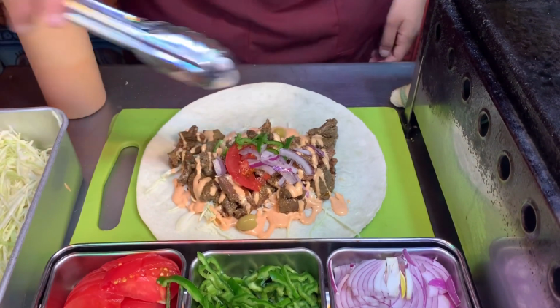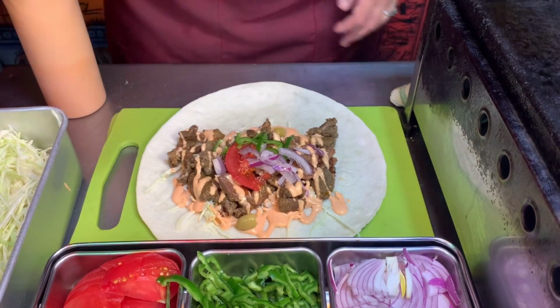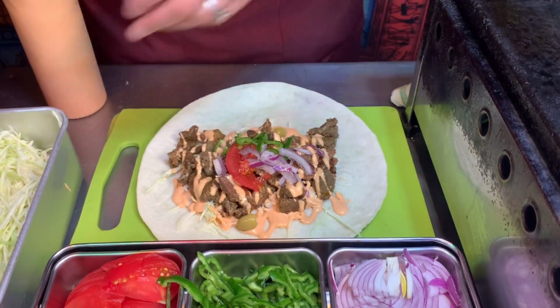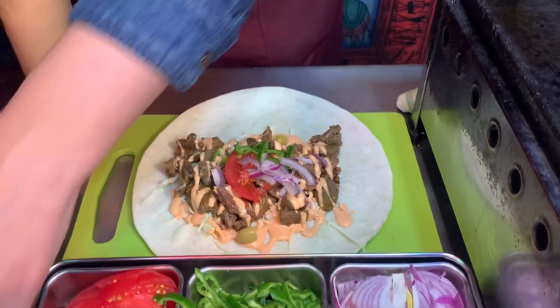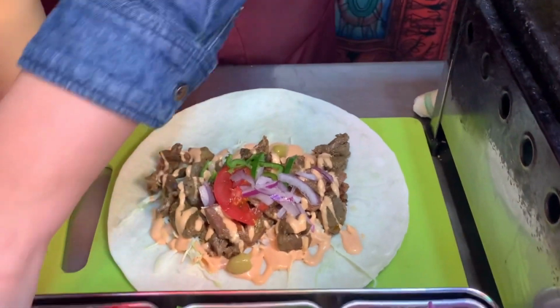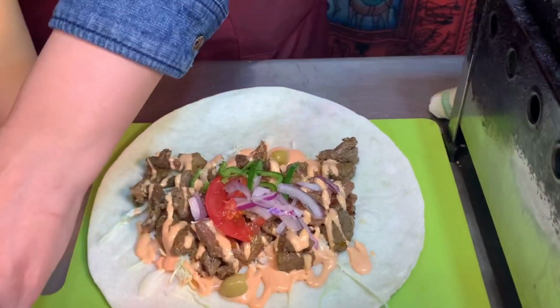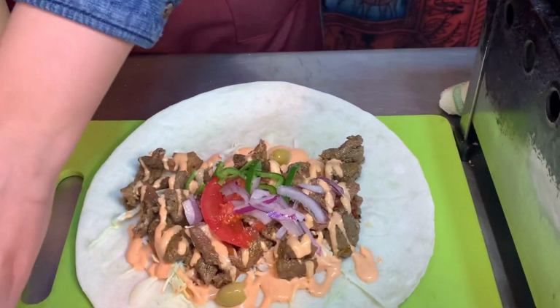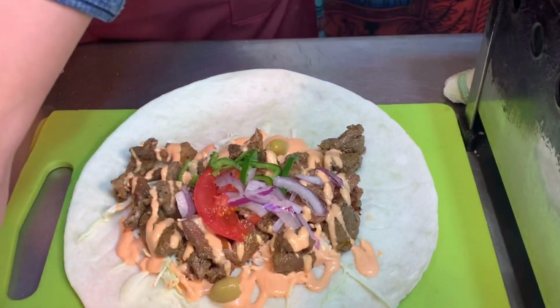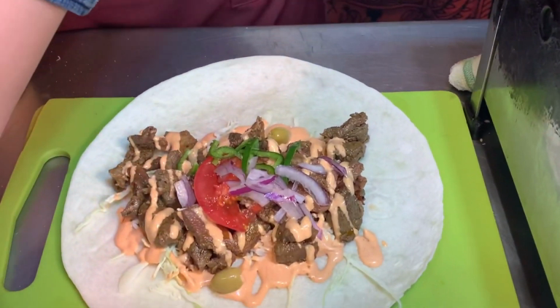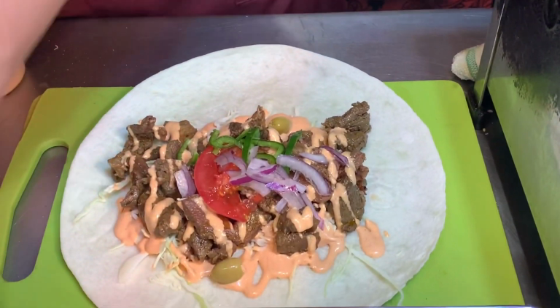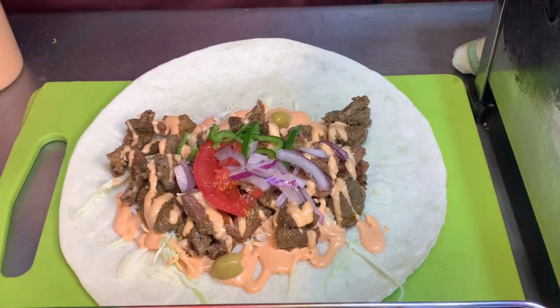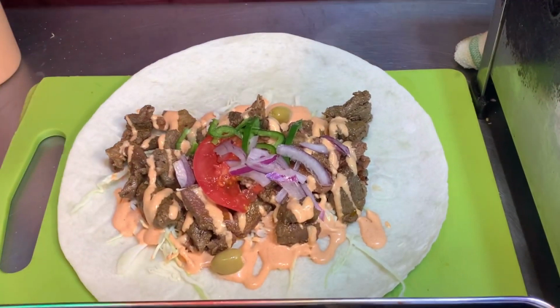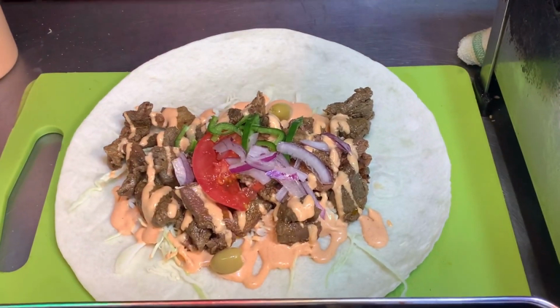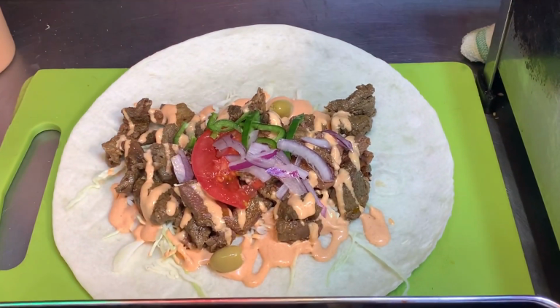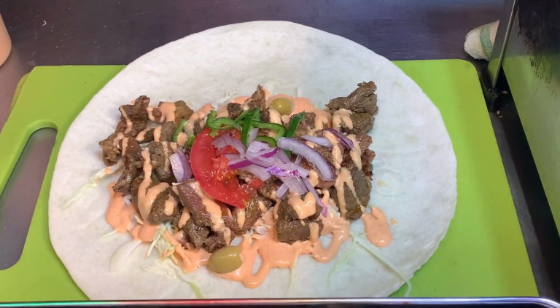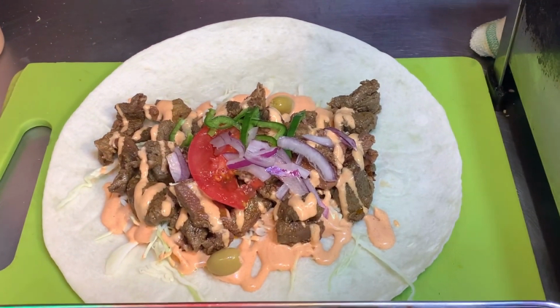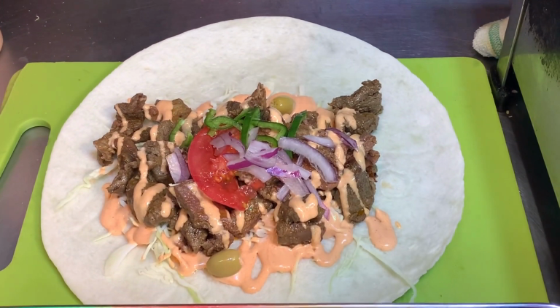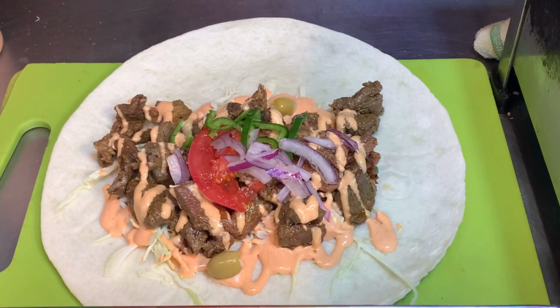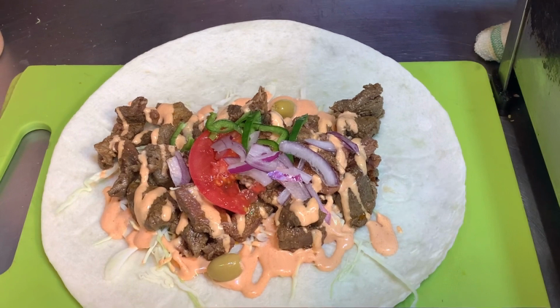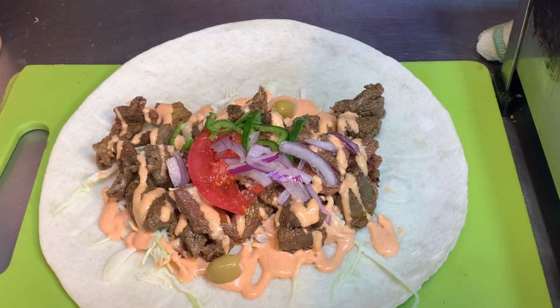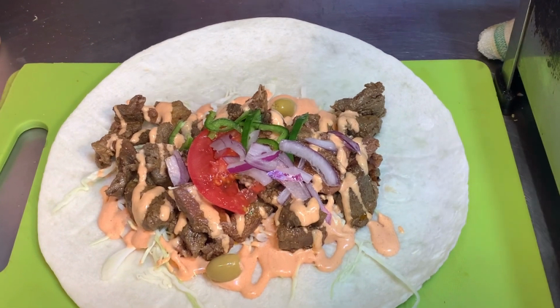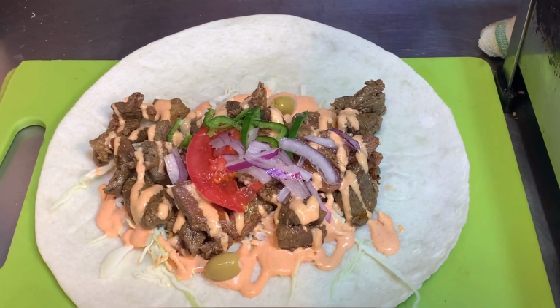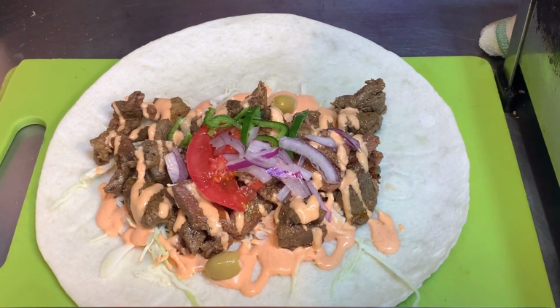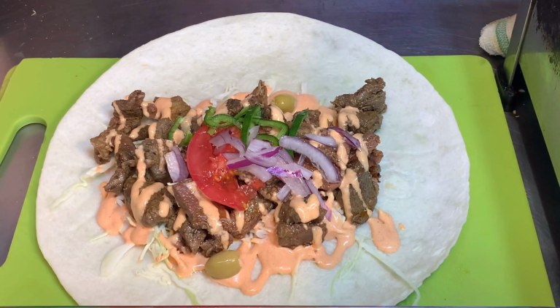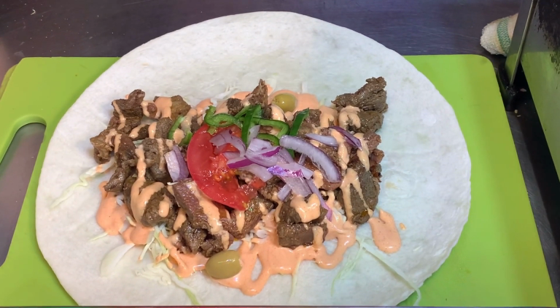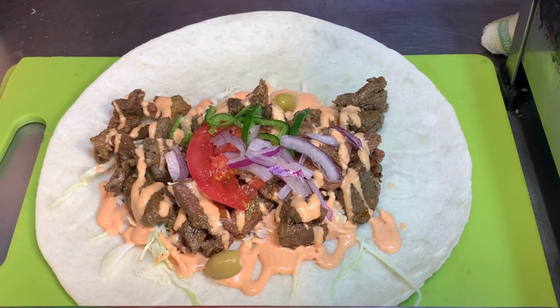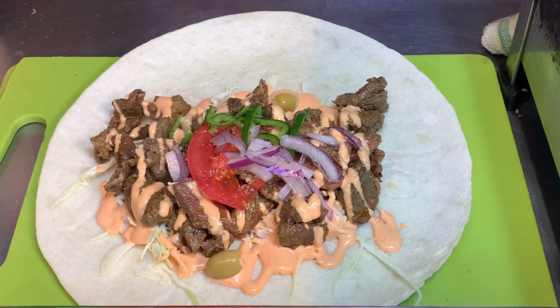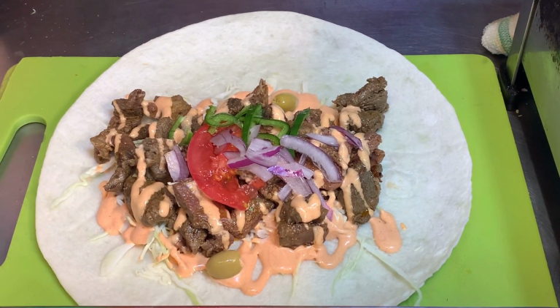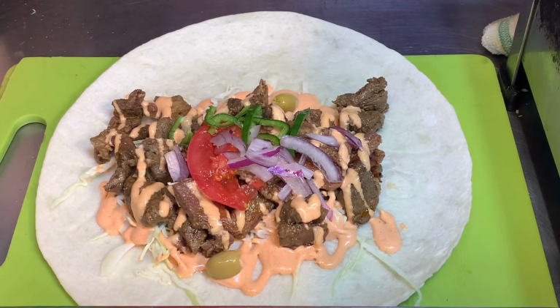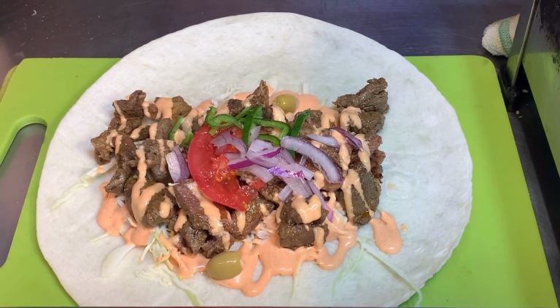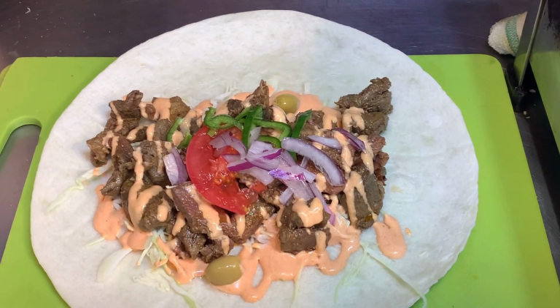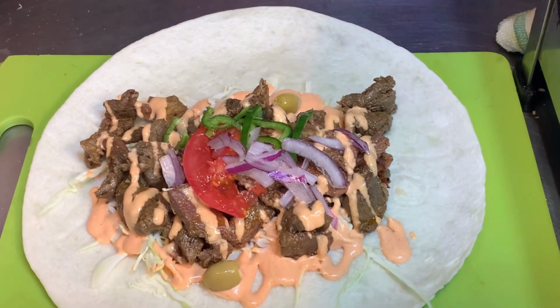Wow, look at that — there are two olives also in this wrap. Amazing!